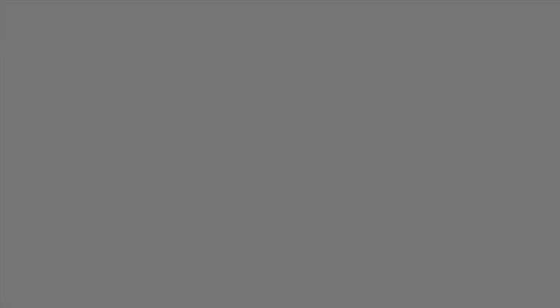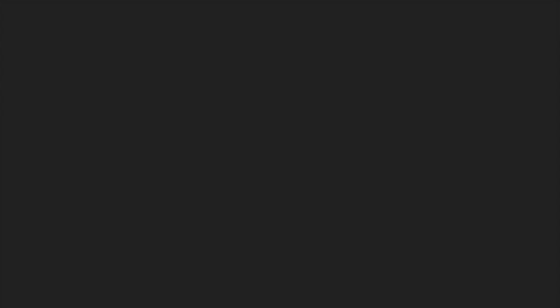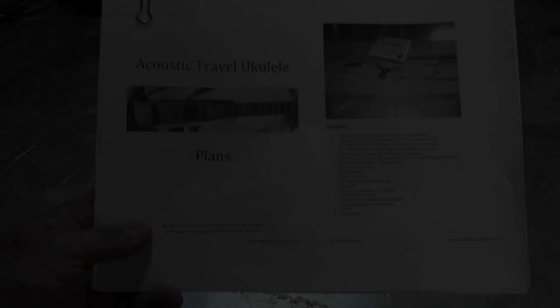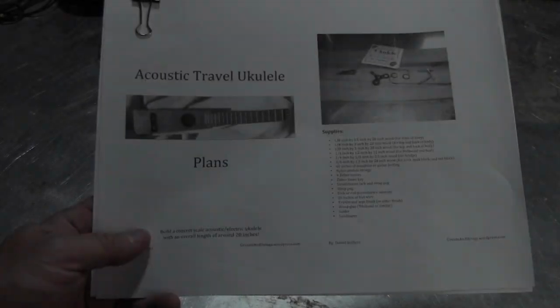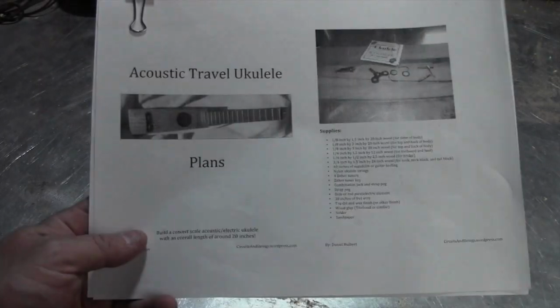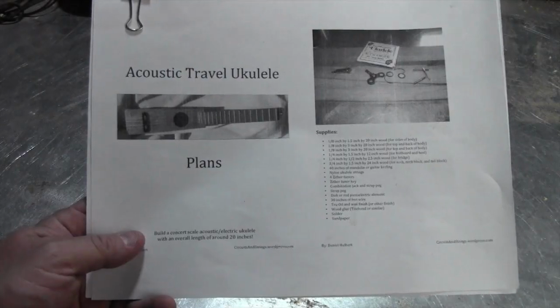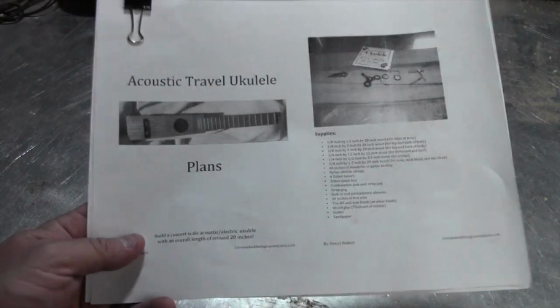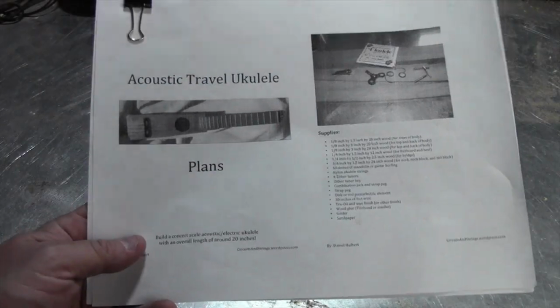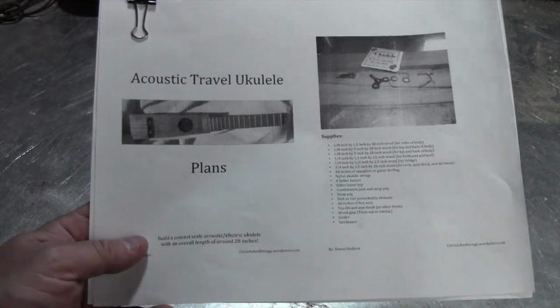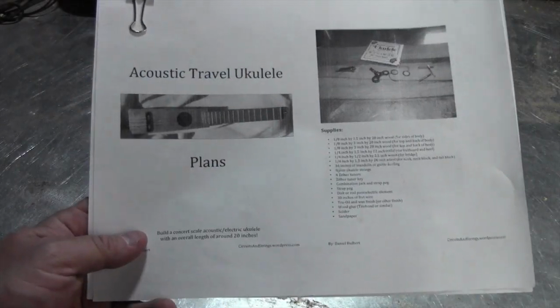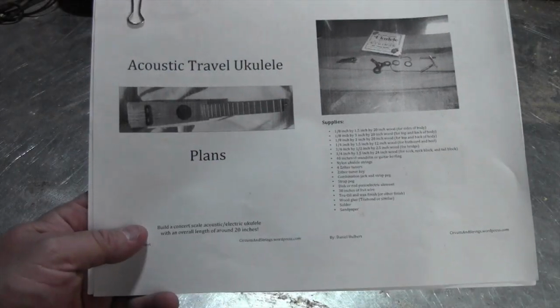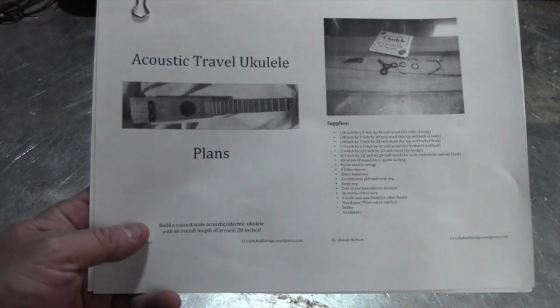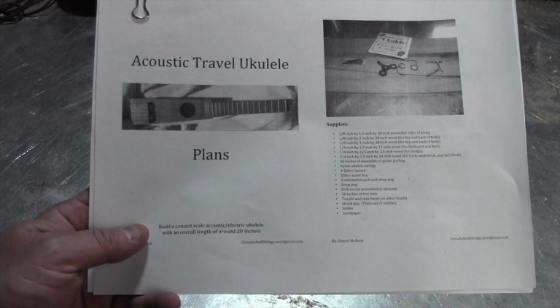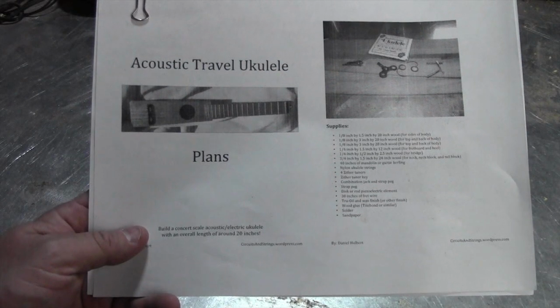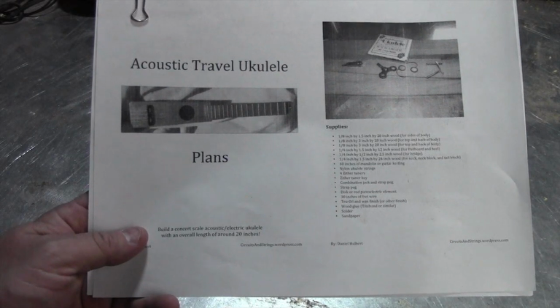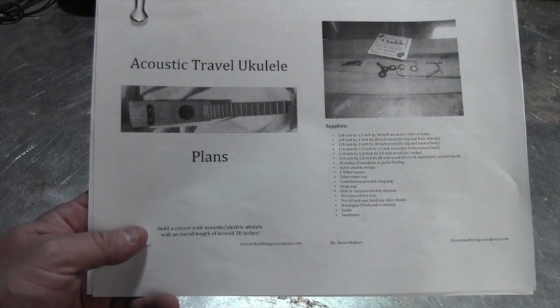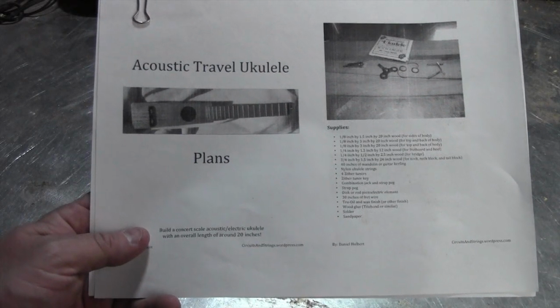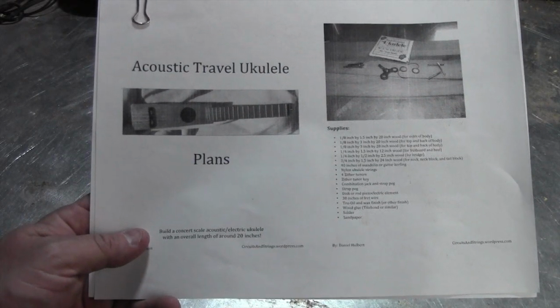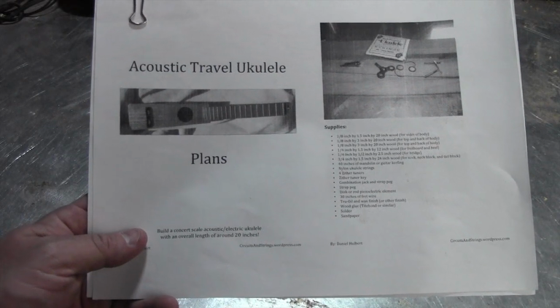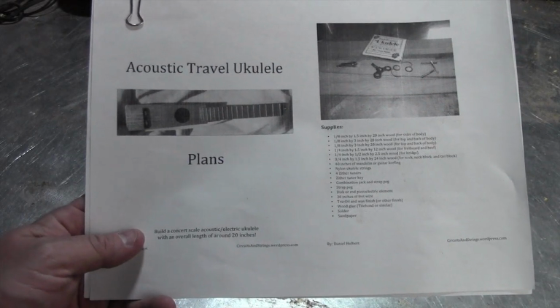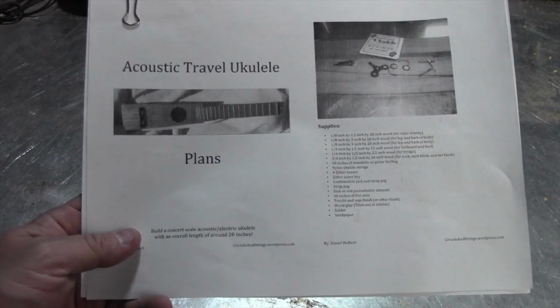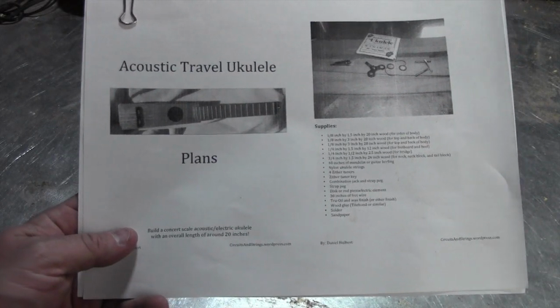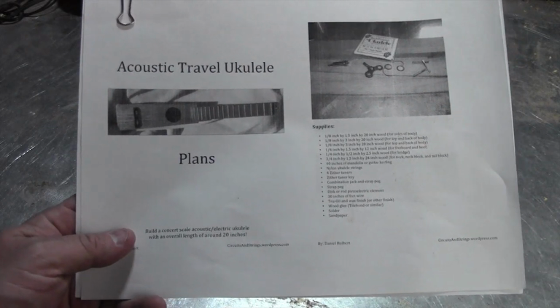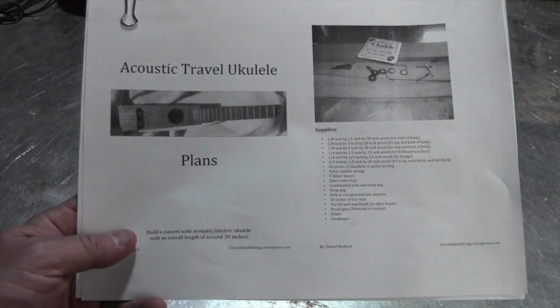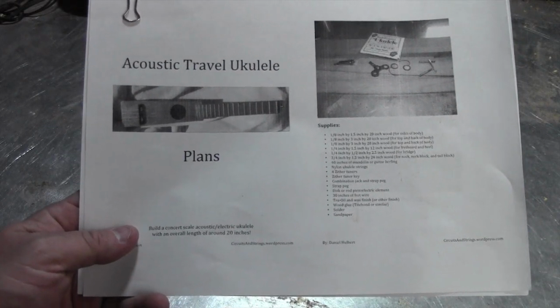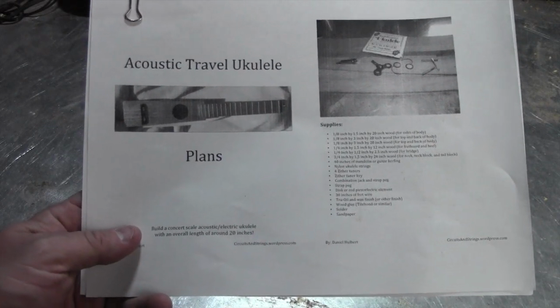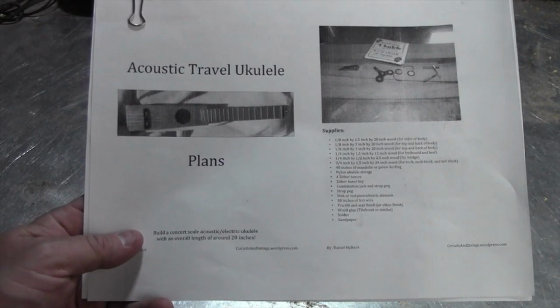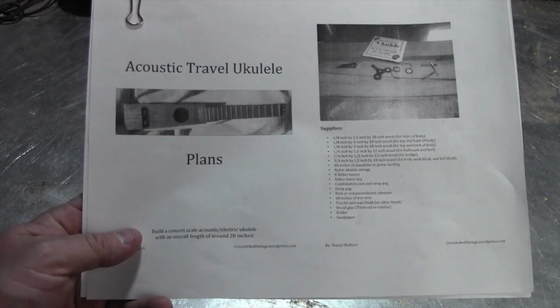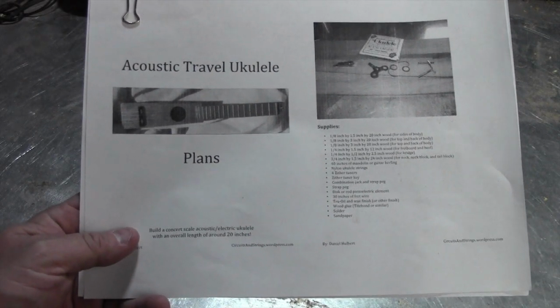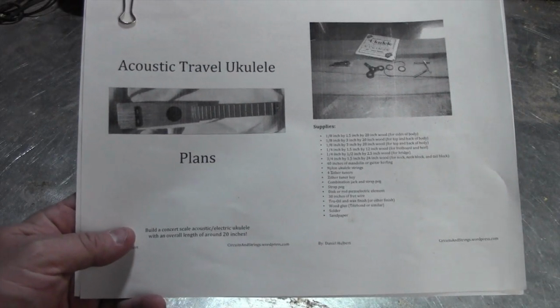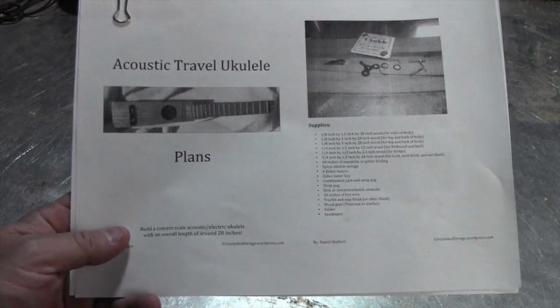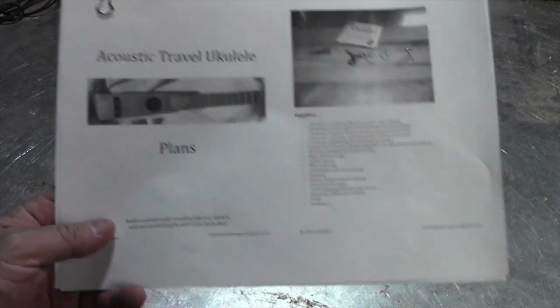I found these acoustic travel ukulele plans on the Circuits and Strings blog, so I'm going to try to build one.